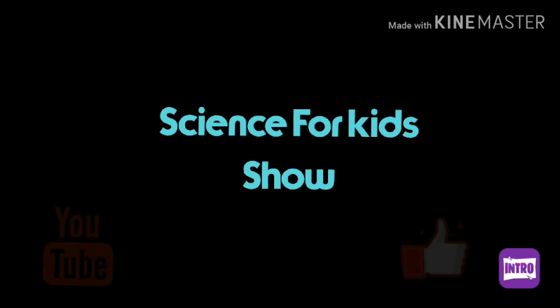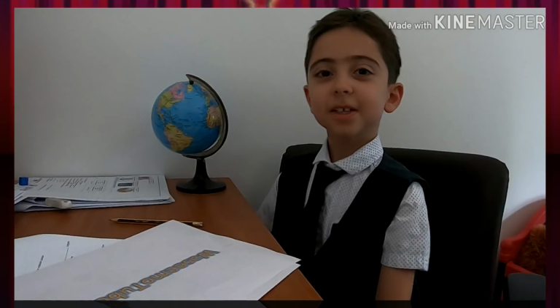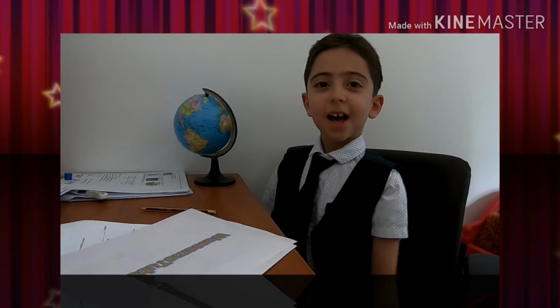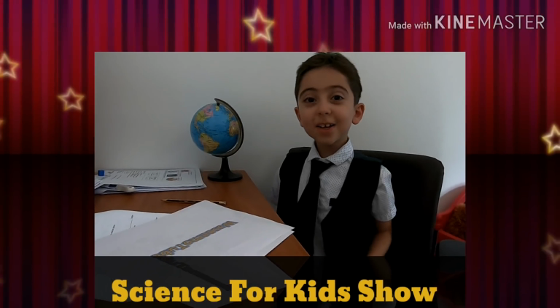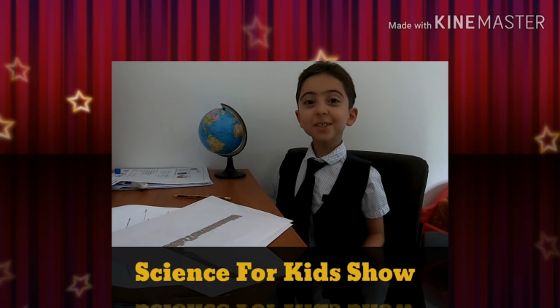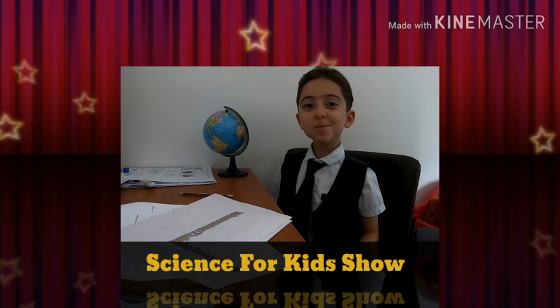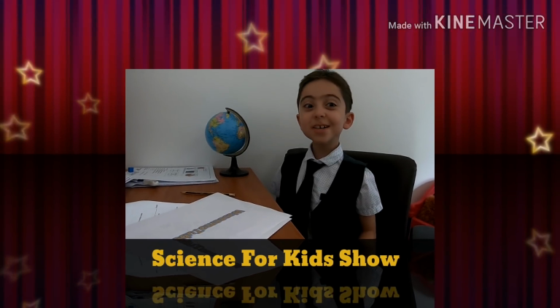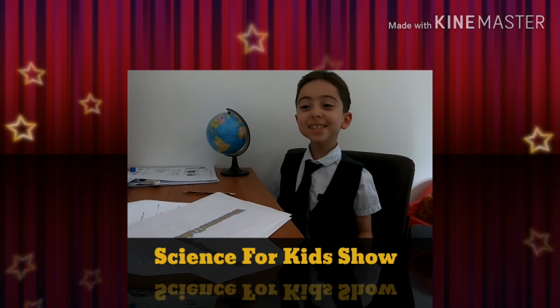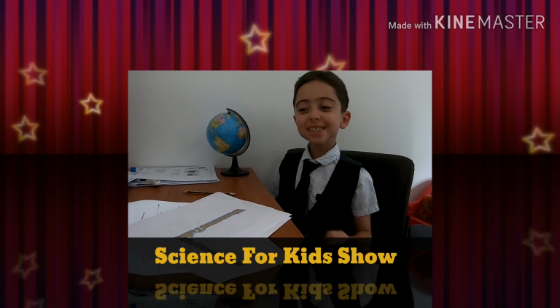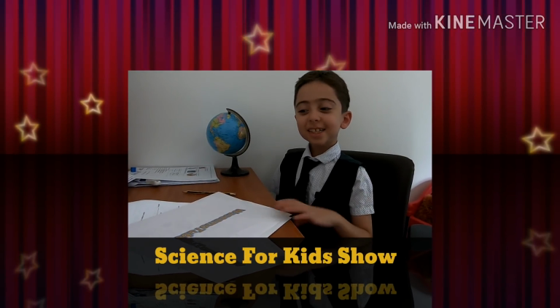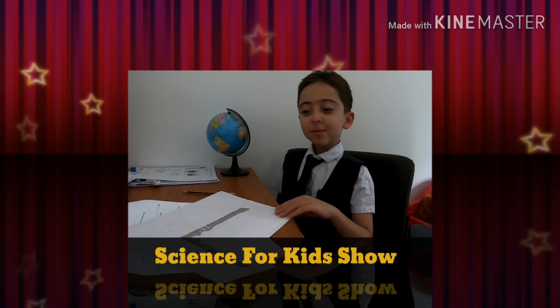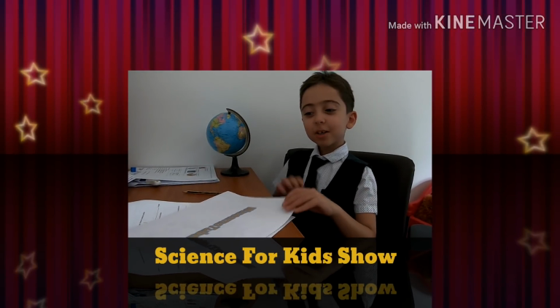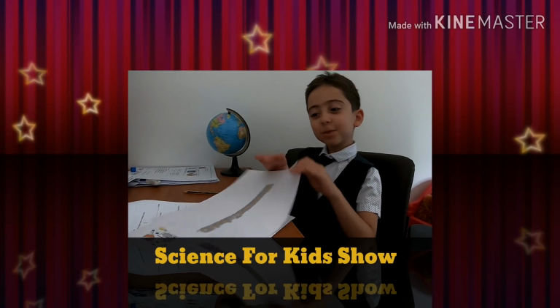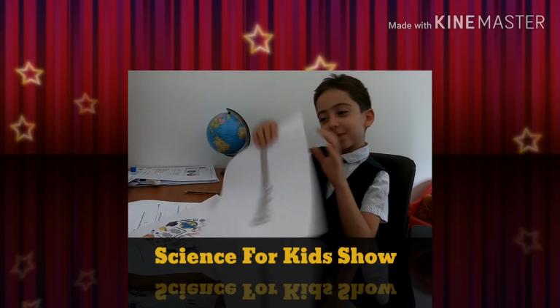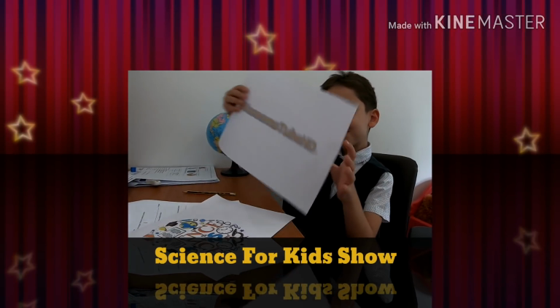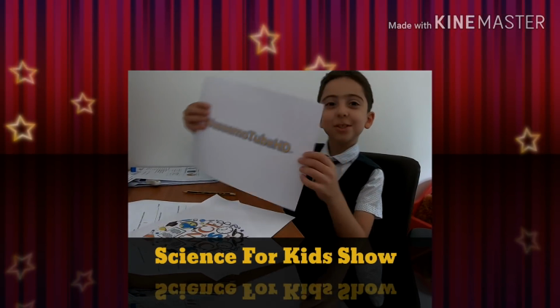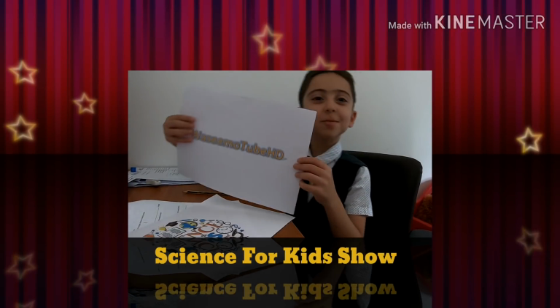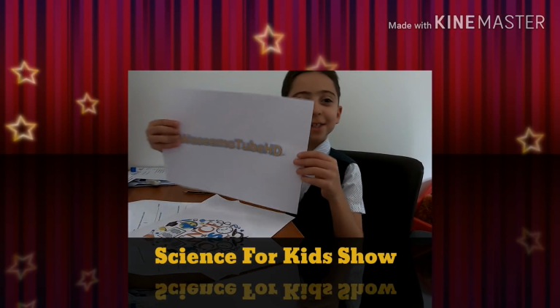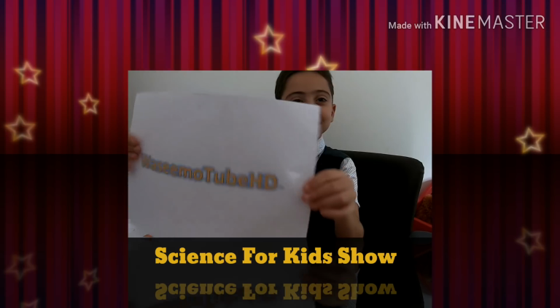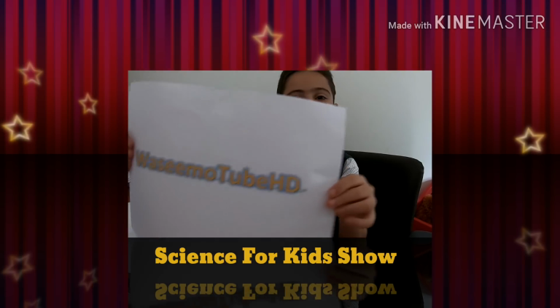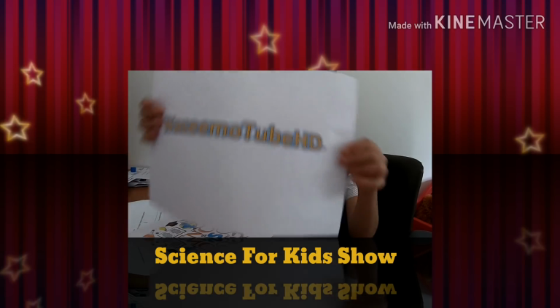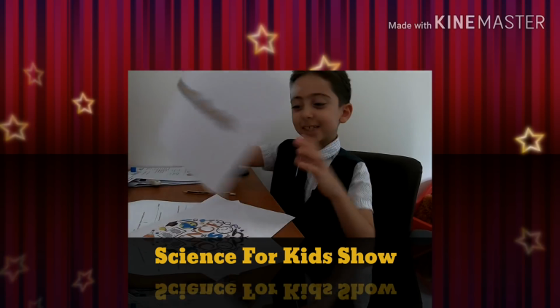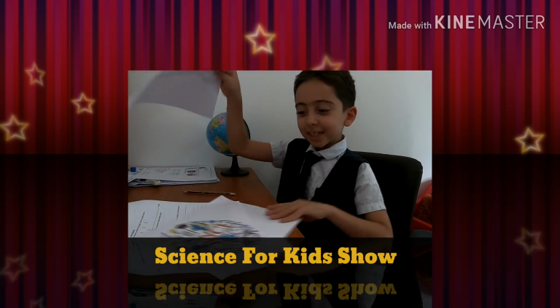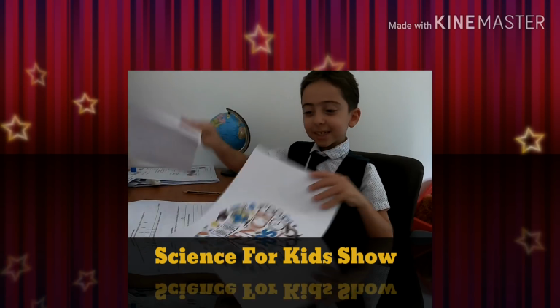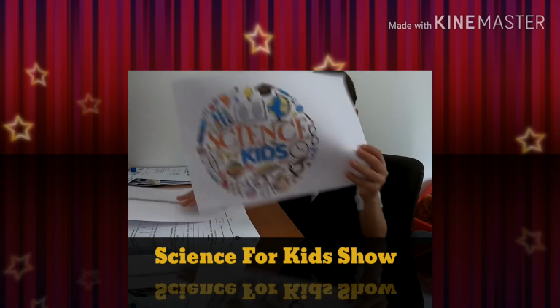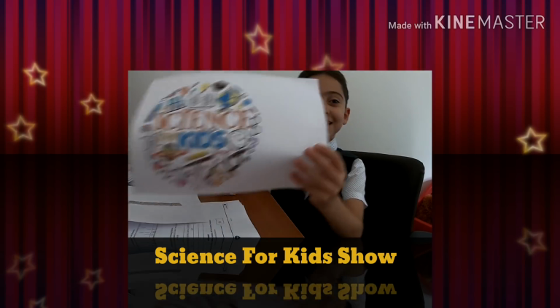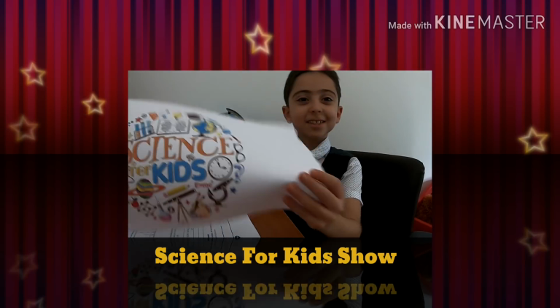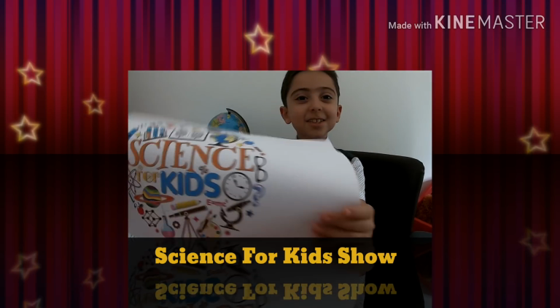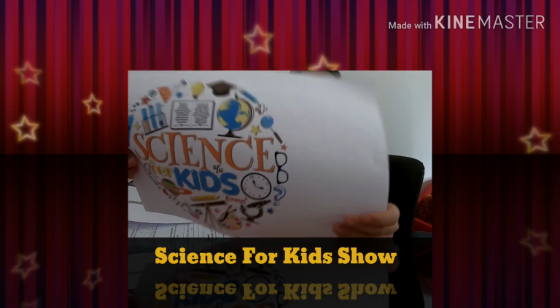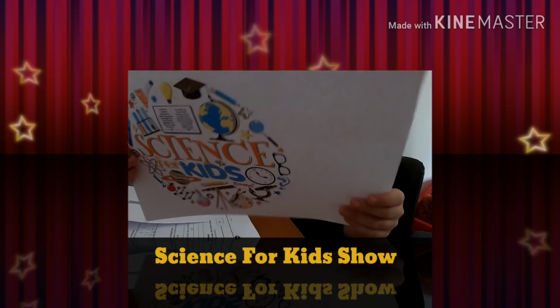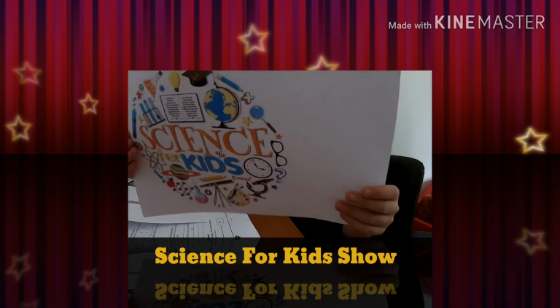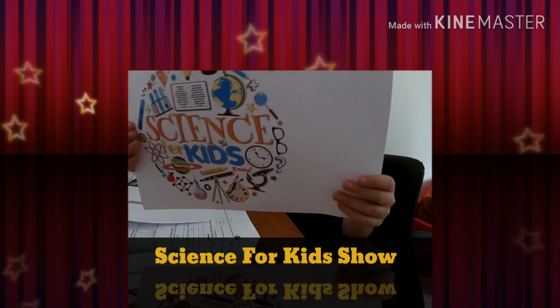Hello YouTubers! Welcome to WasimutubeHD's Science for Kids show!